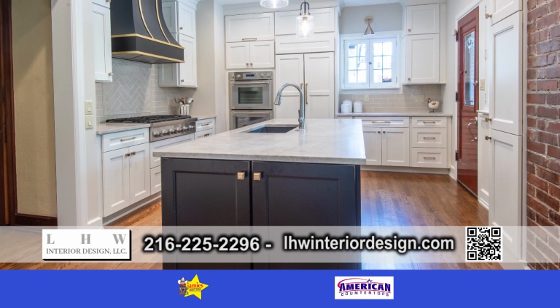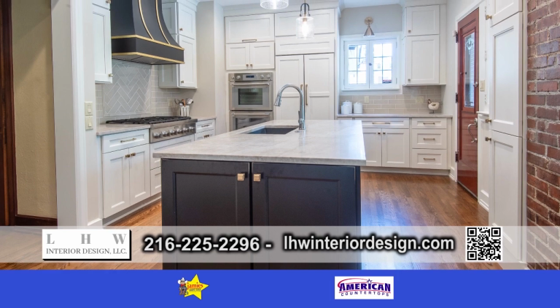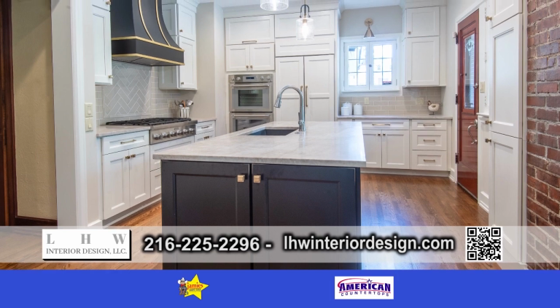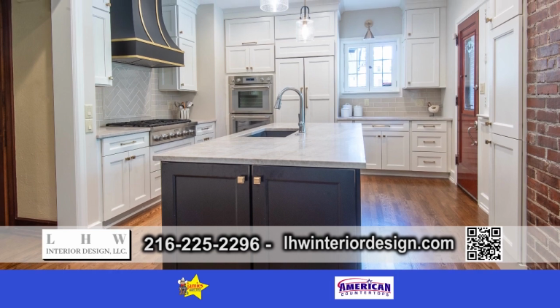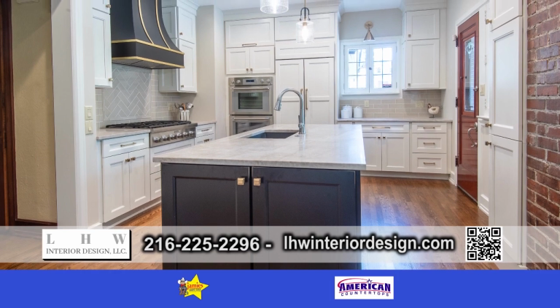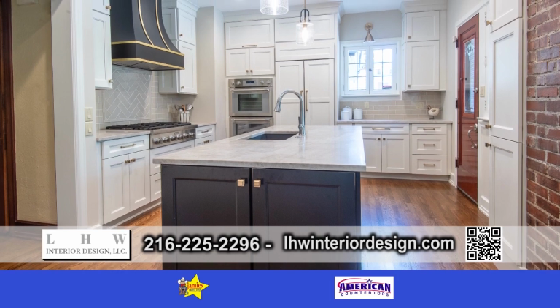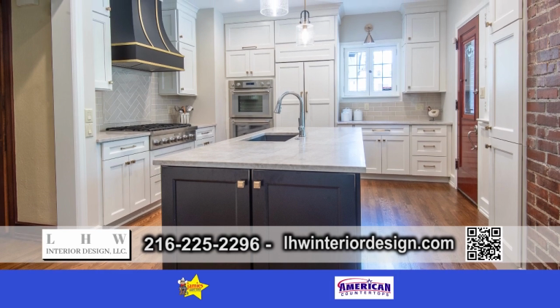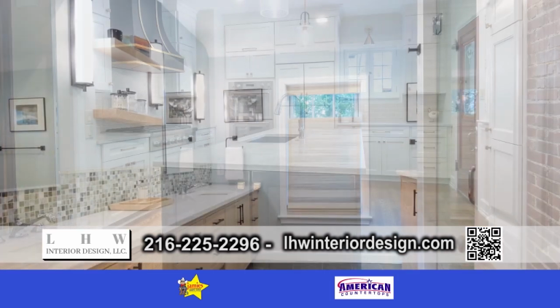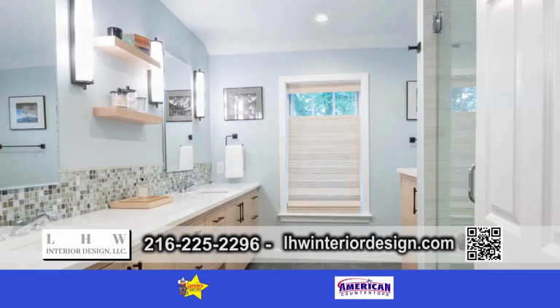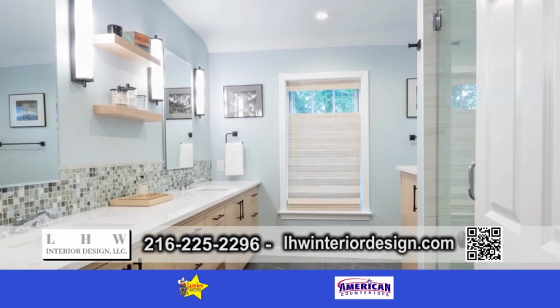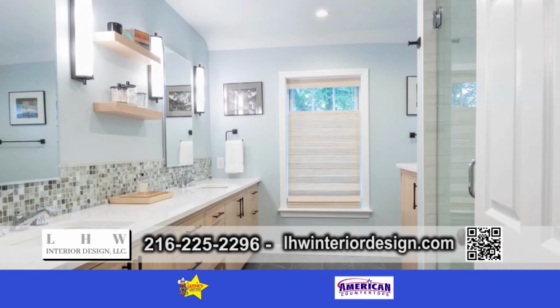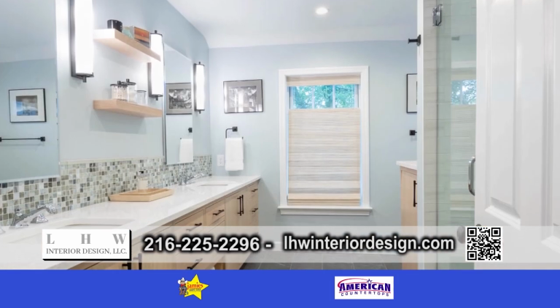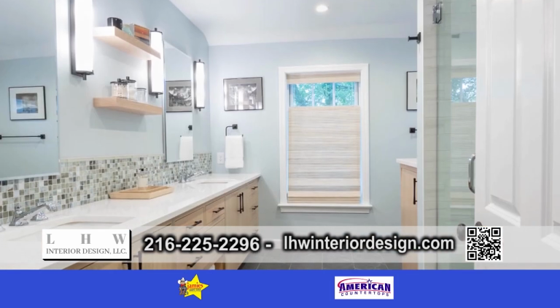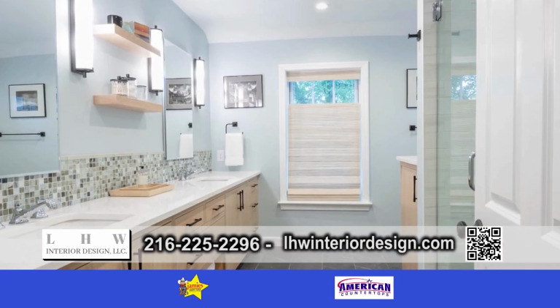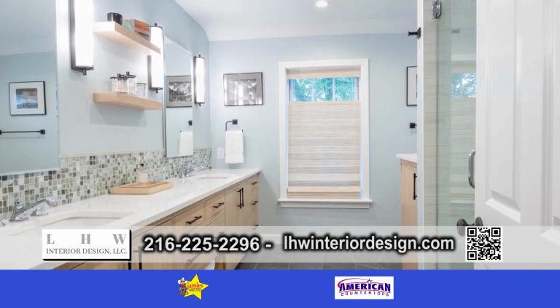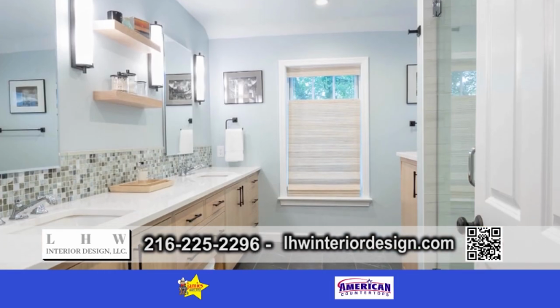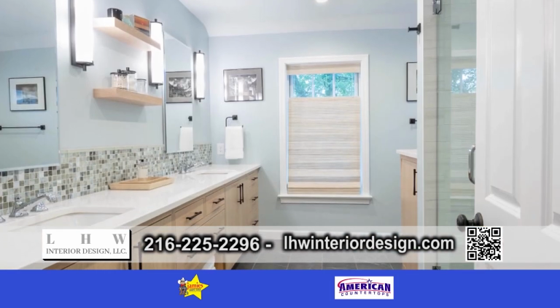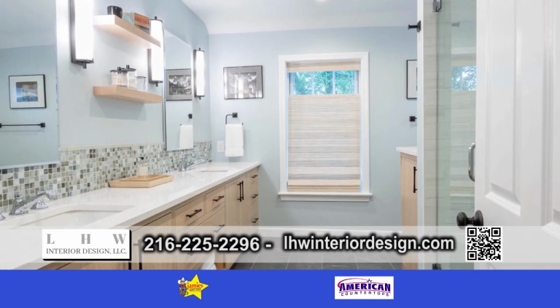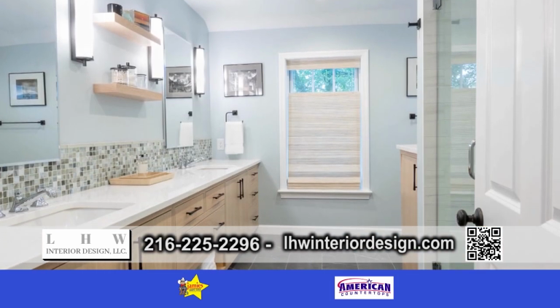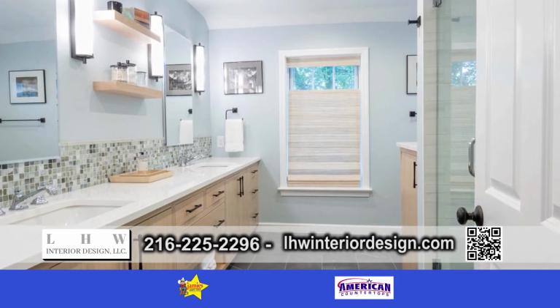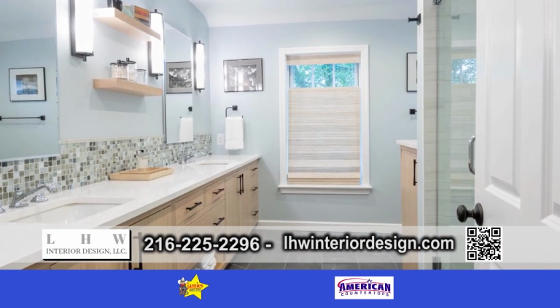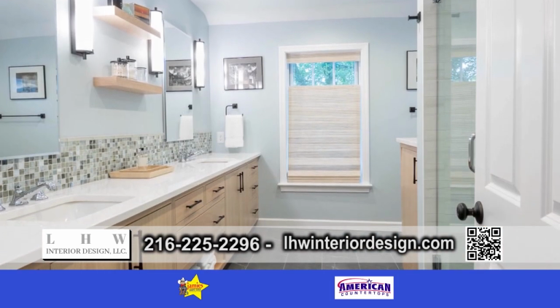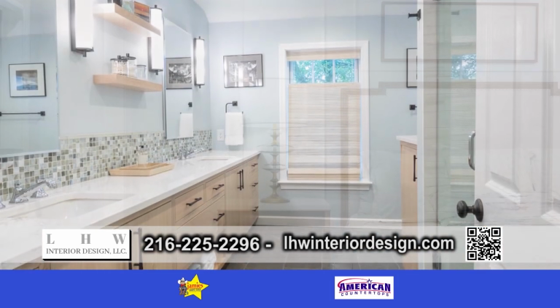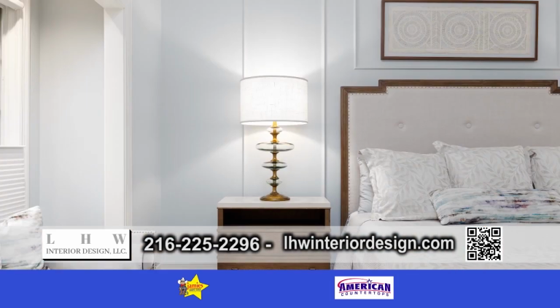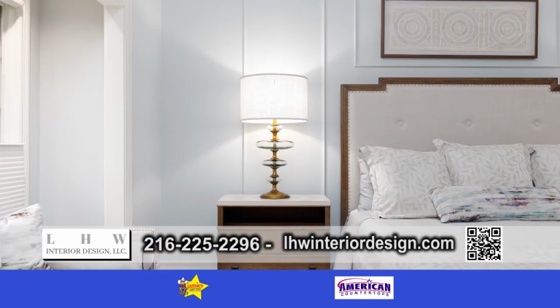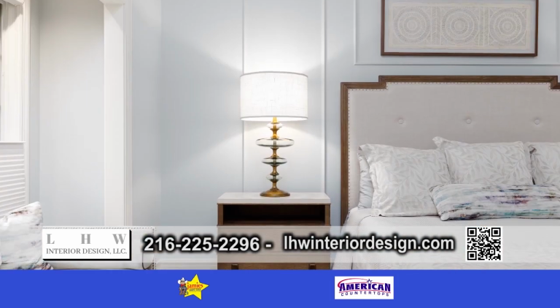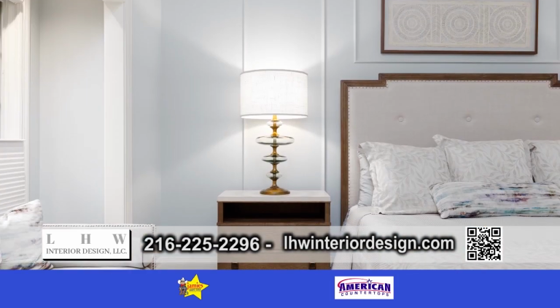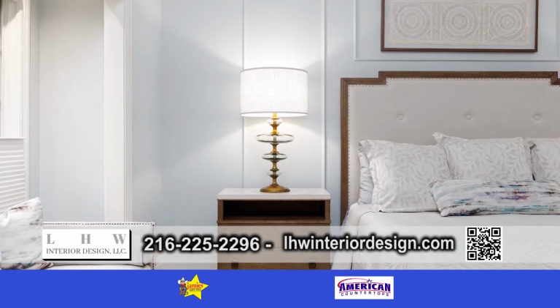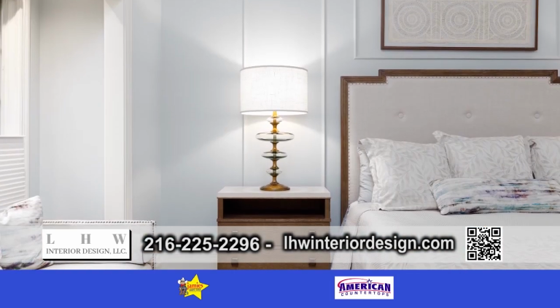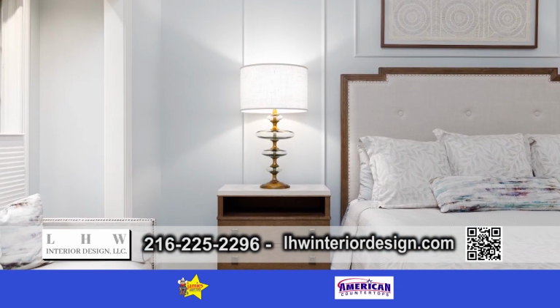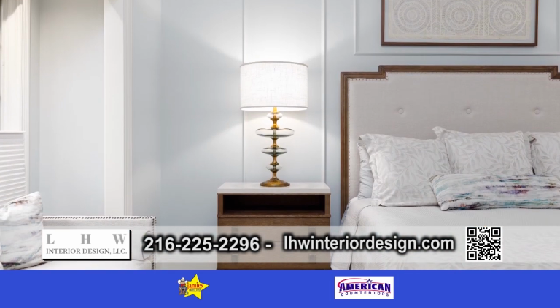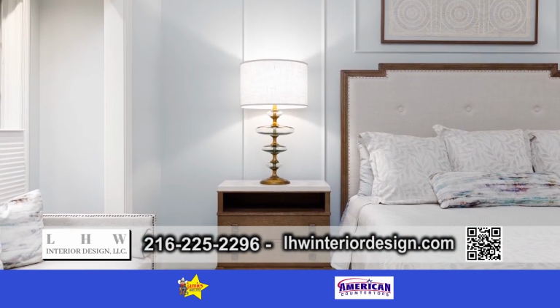I do a lot of kitchen and bathroom renovations, but I also work with clients if they're building a new home.